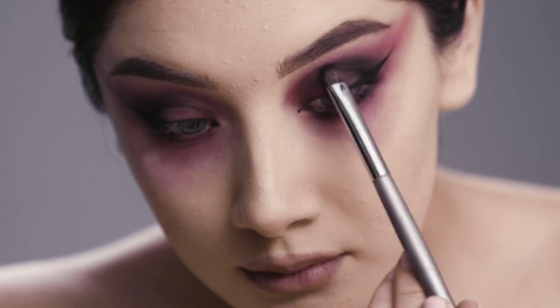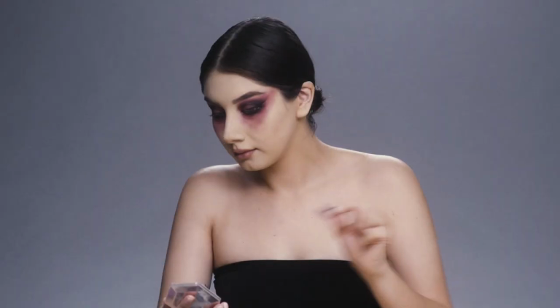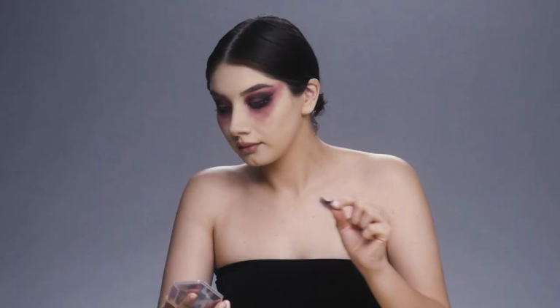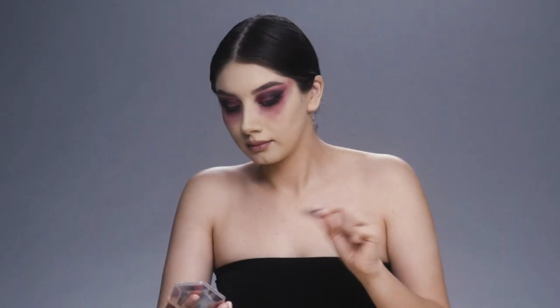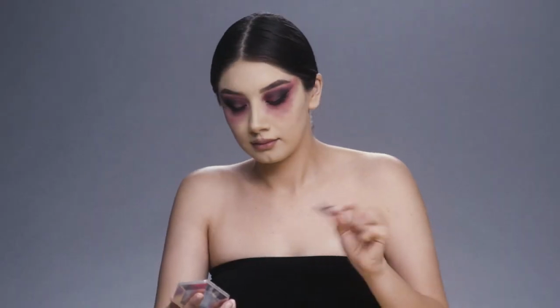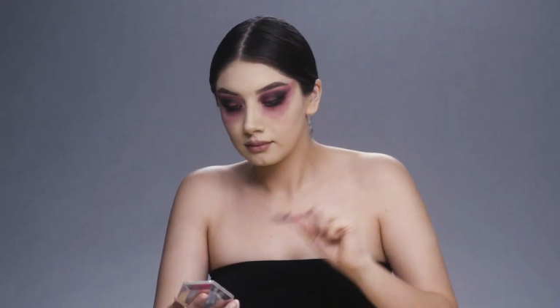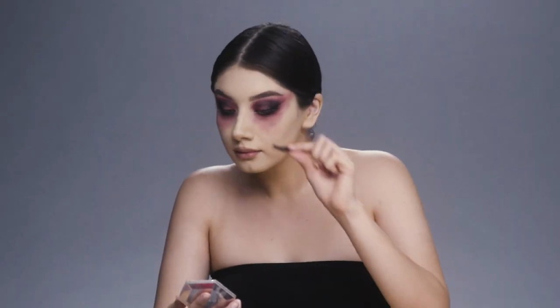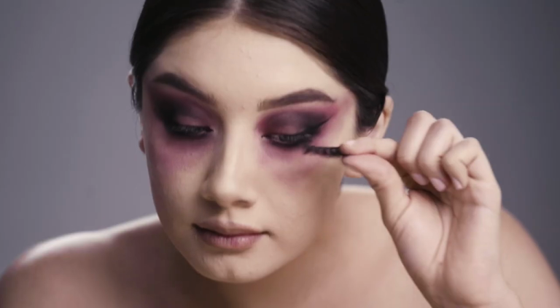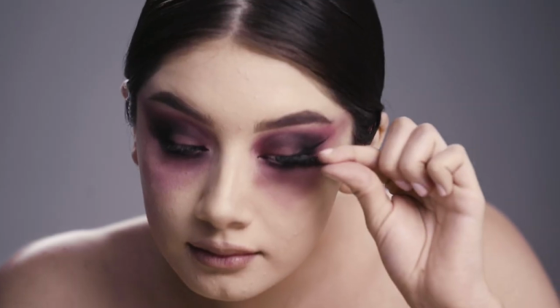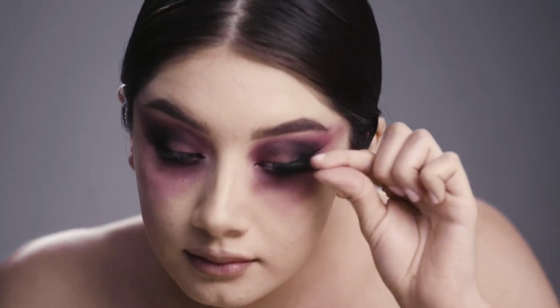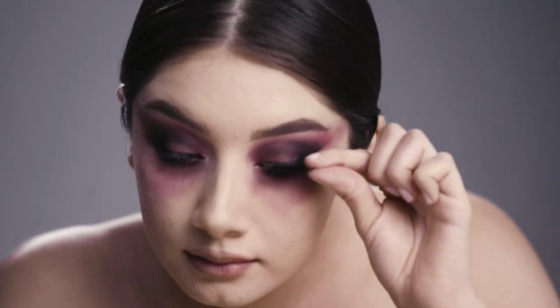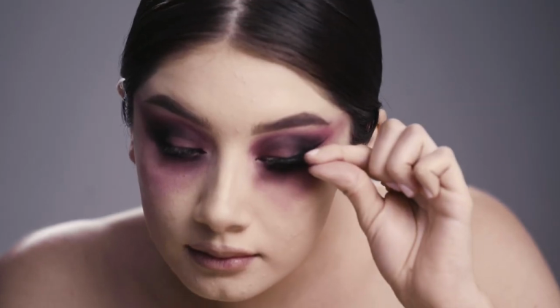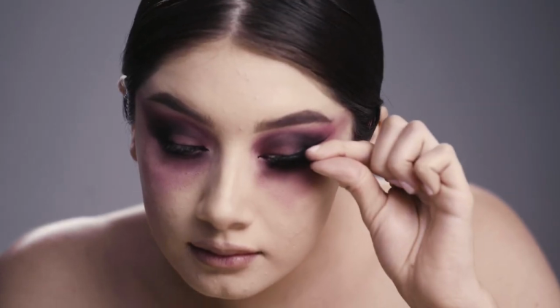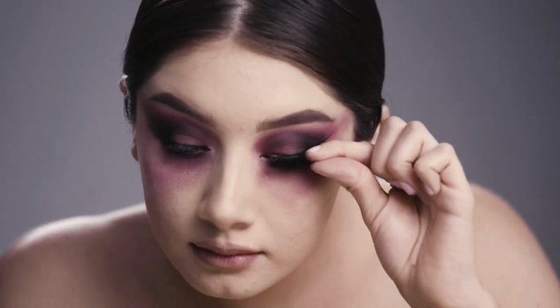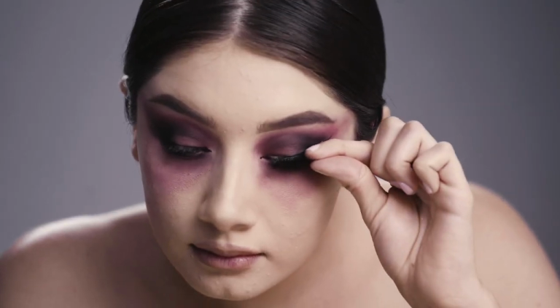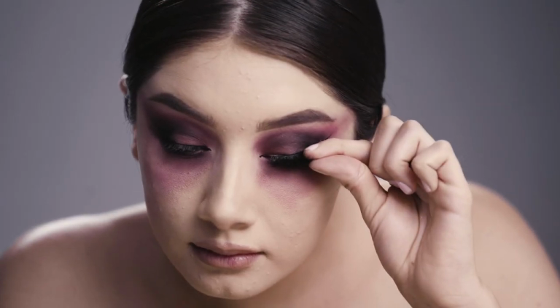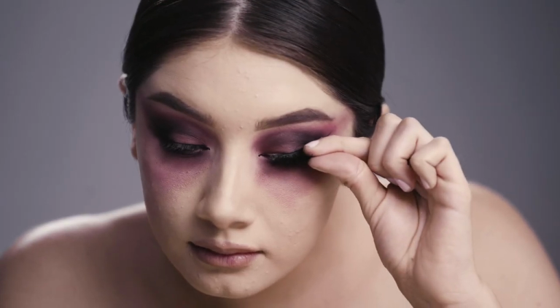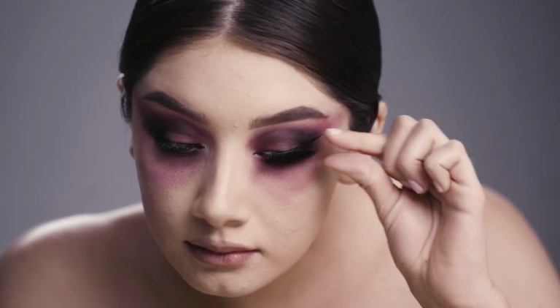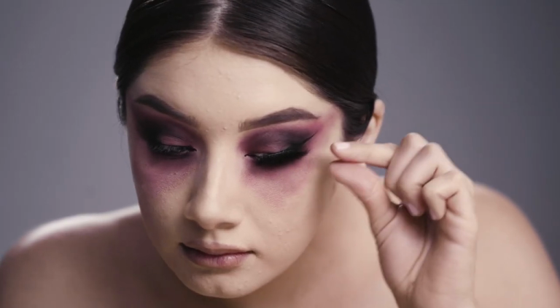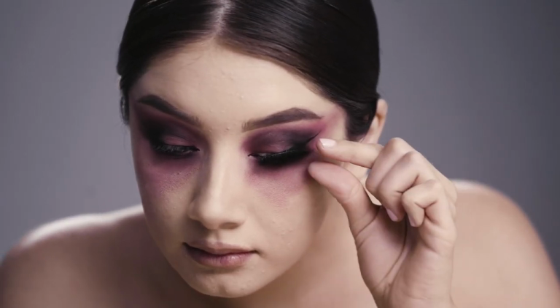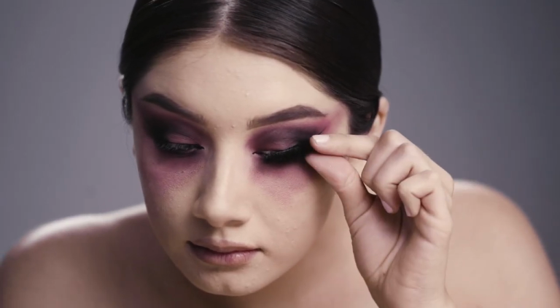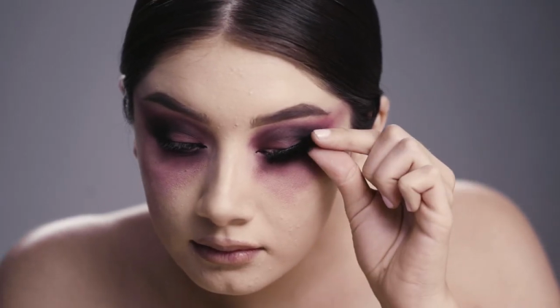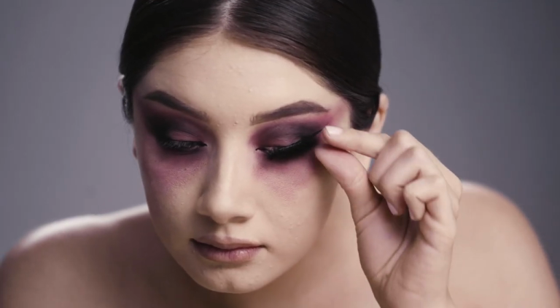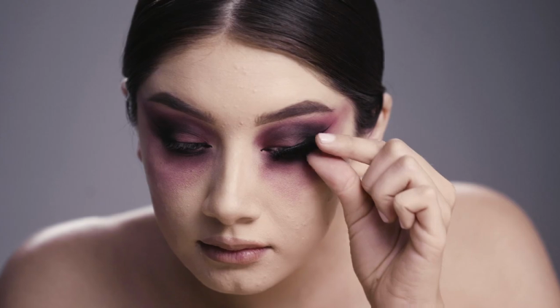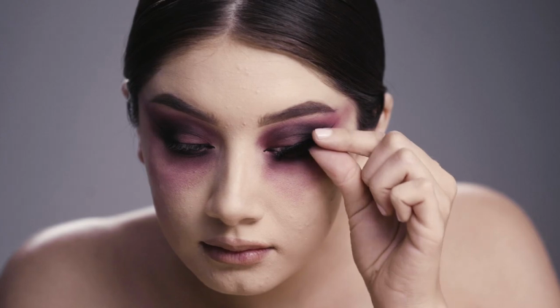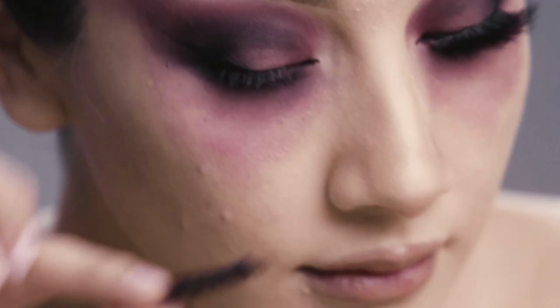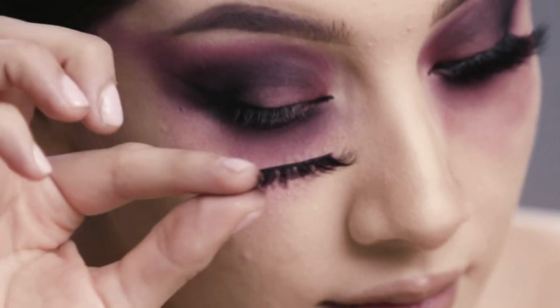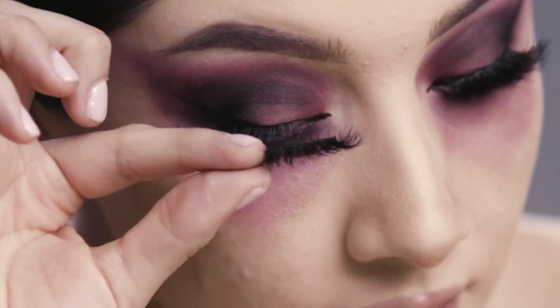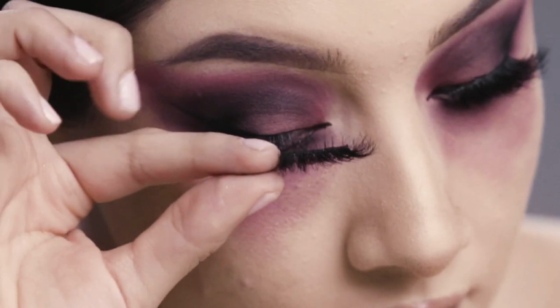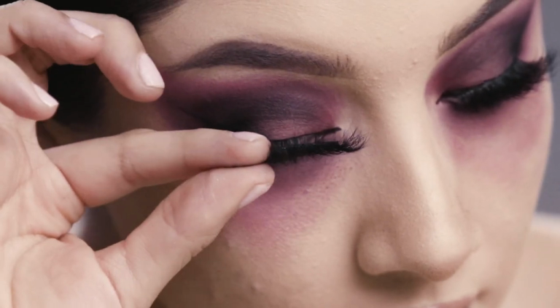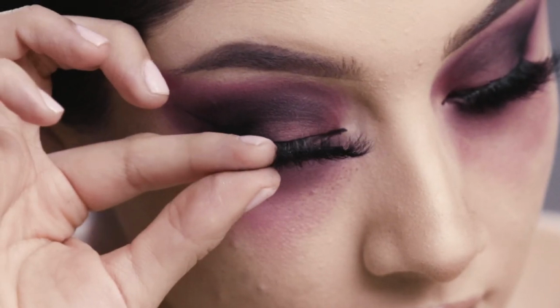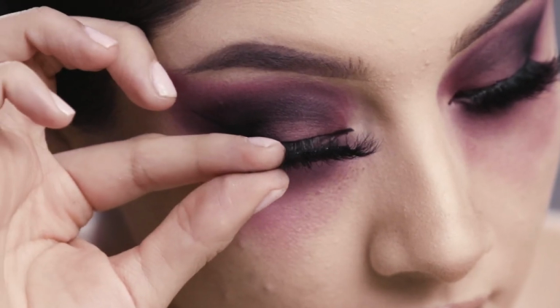And then on top of that, I'm just going to put on one of my favorite lashes, making sure it's the right size, and then just applying it straight on.